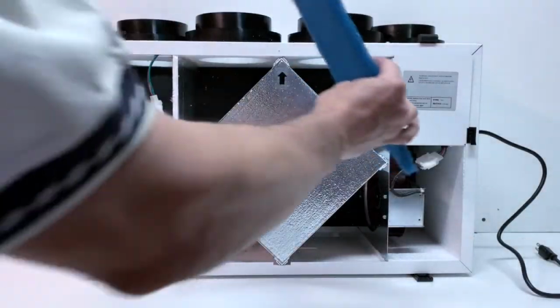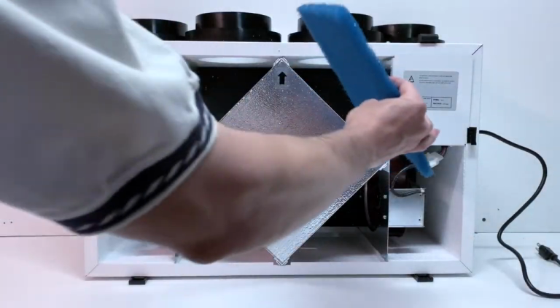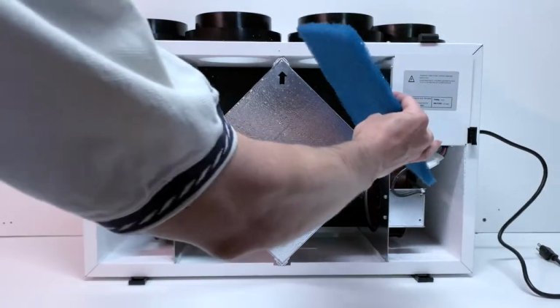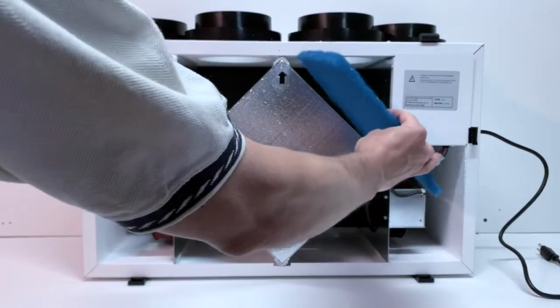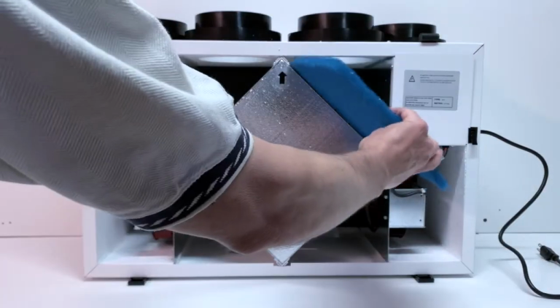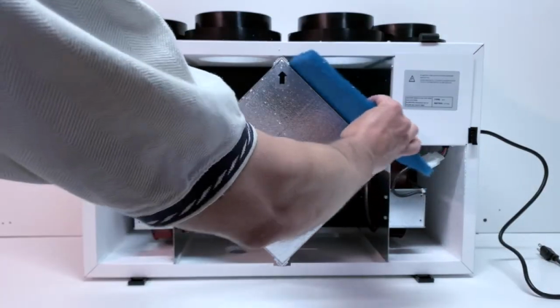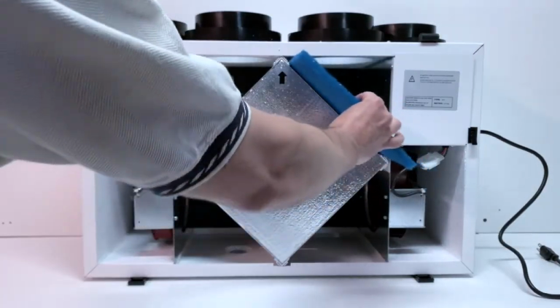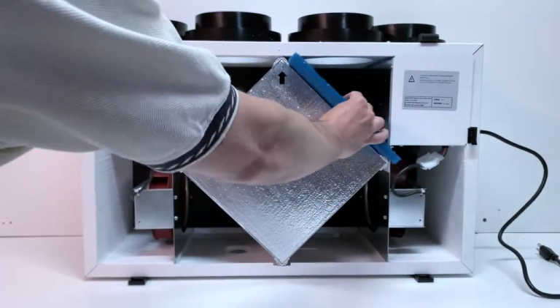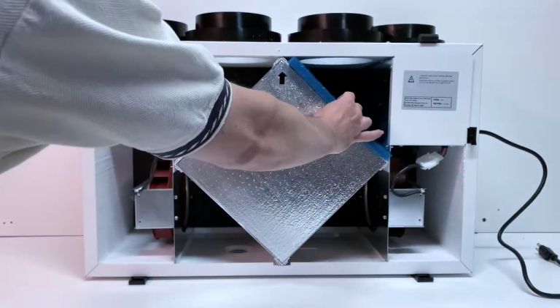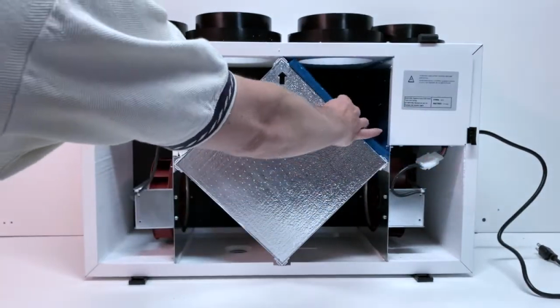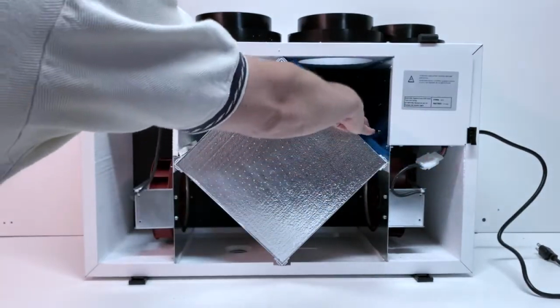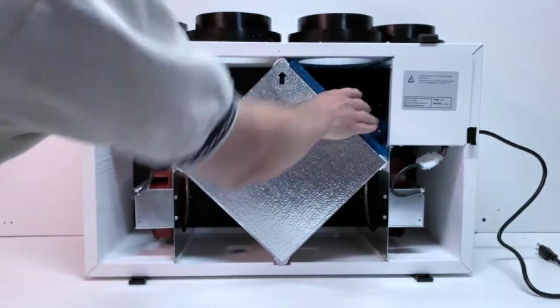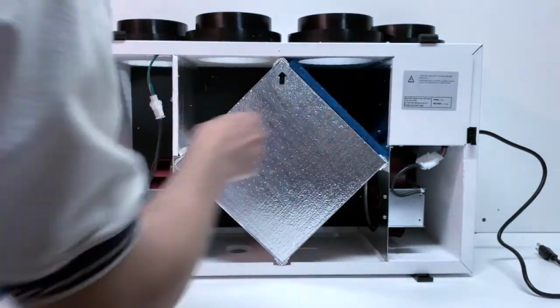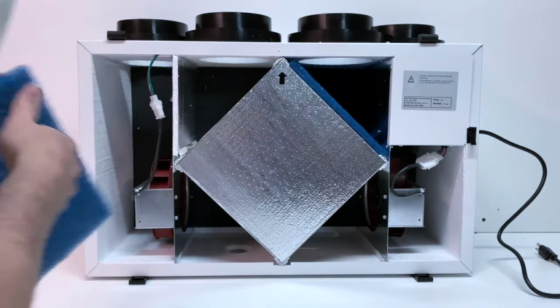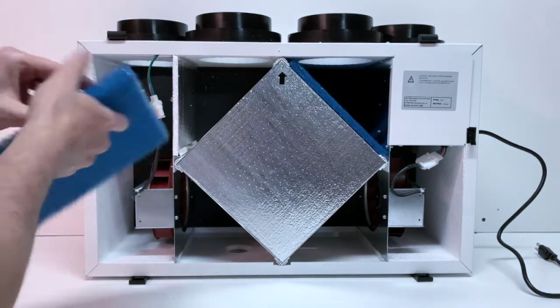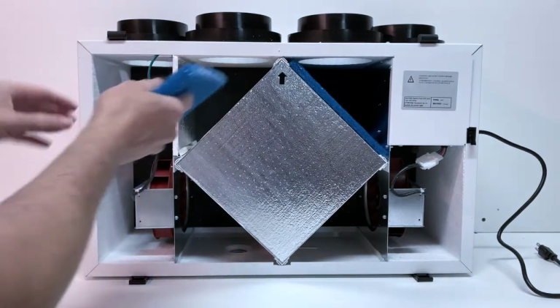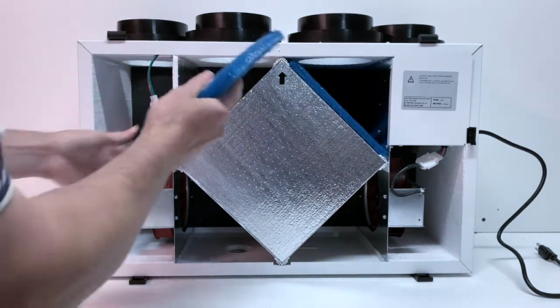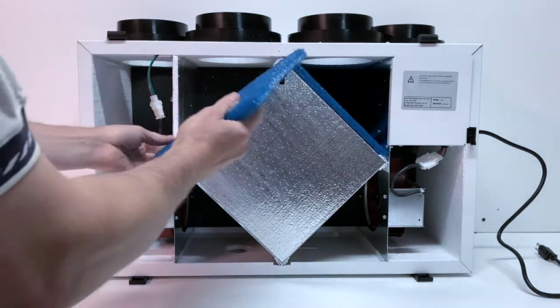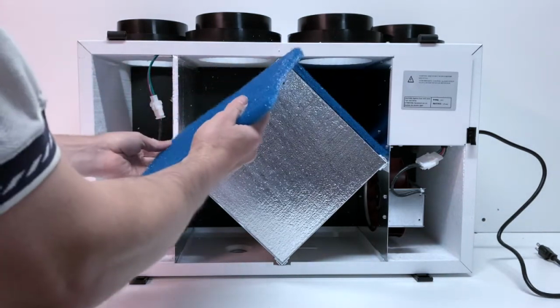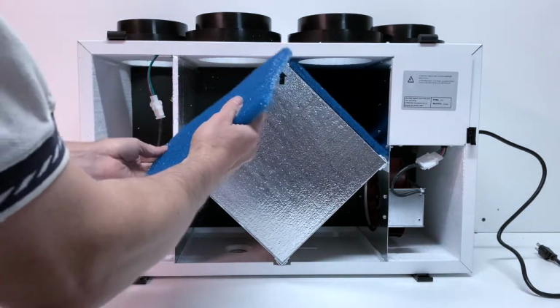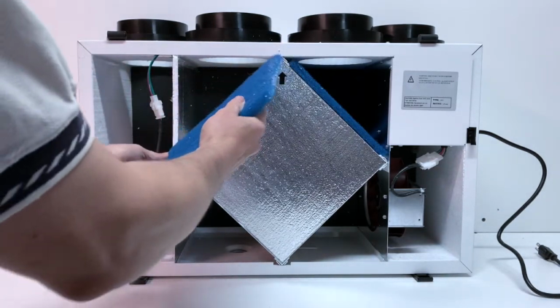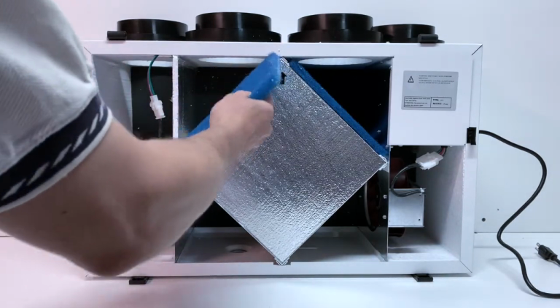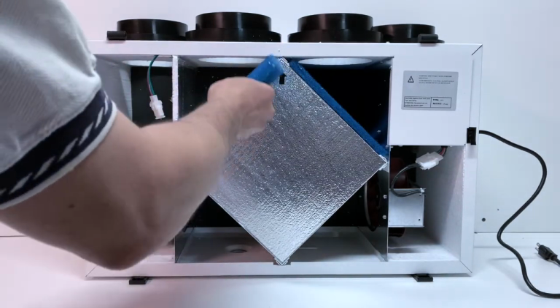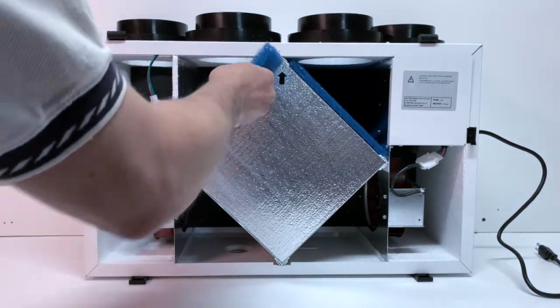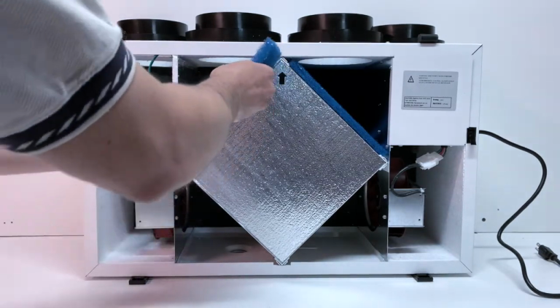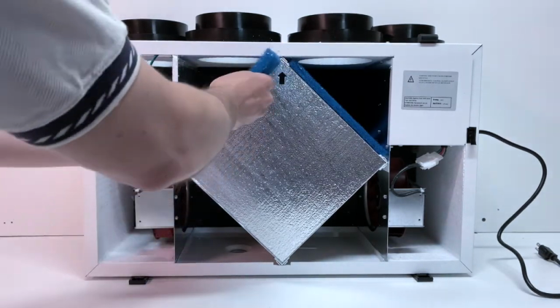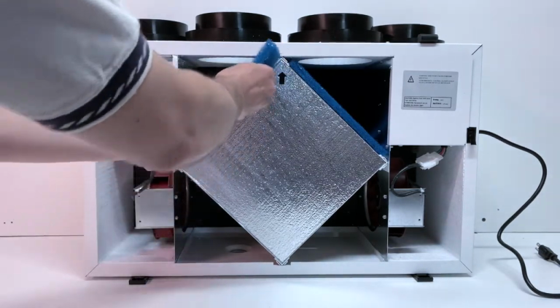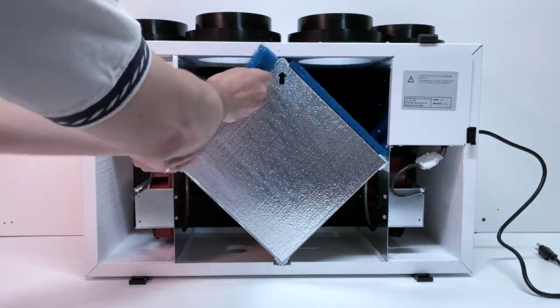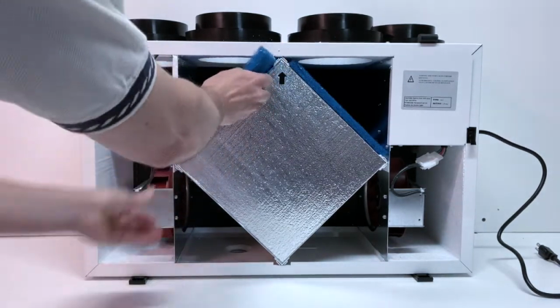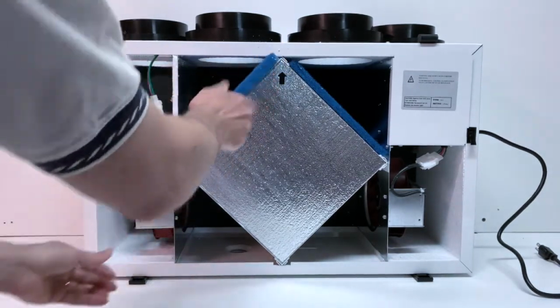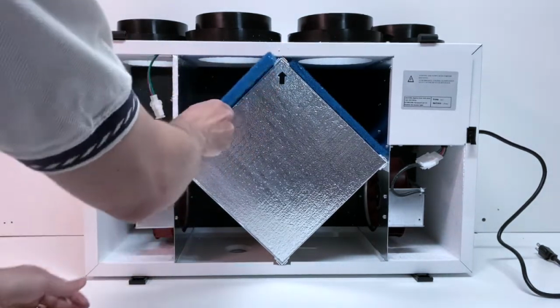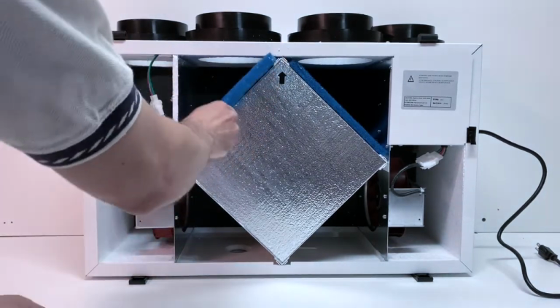Replacing the filters or installing the MERV filters are done by sliding them into place on the top right and top left sides of the core.